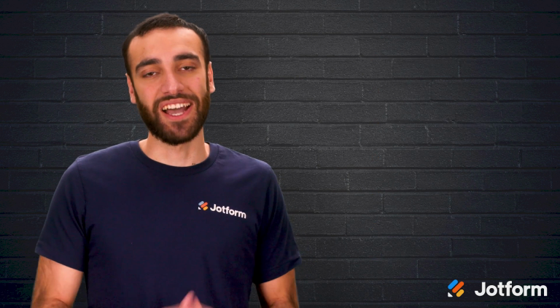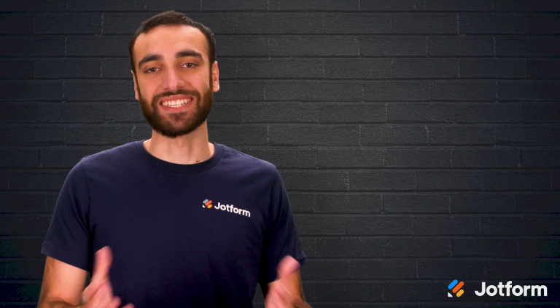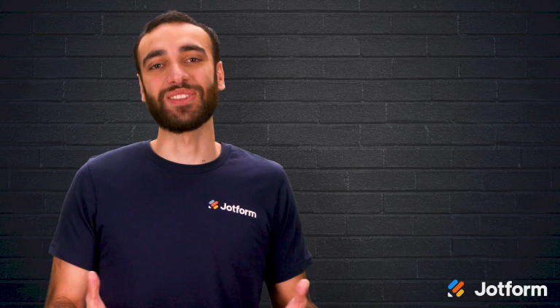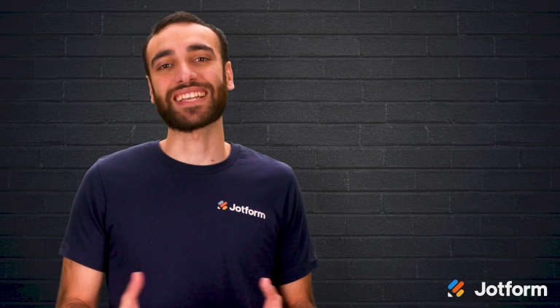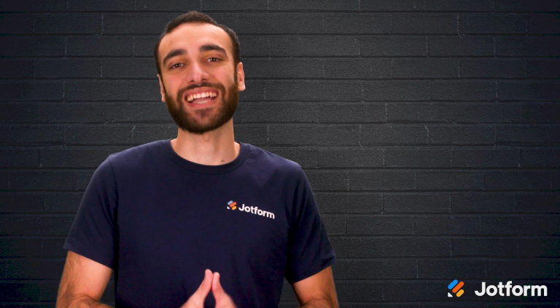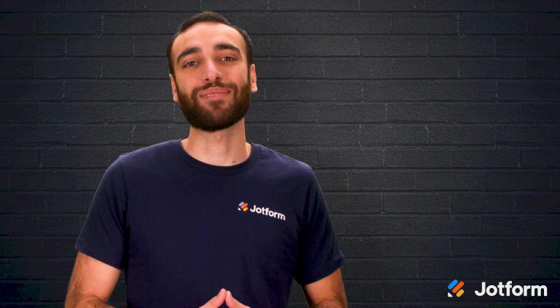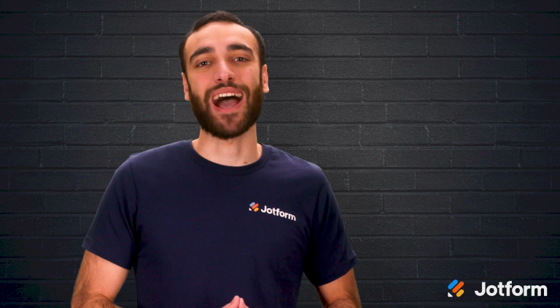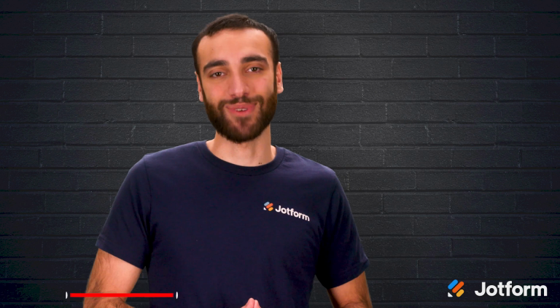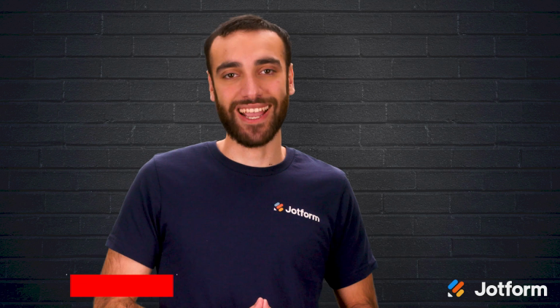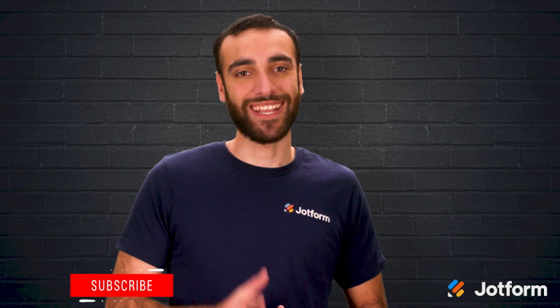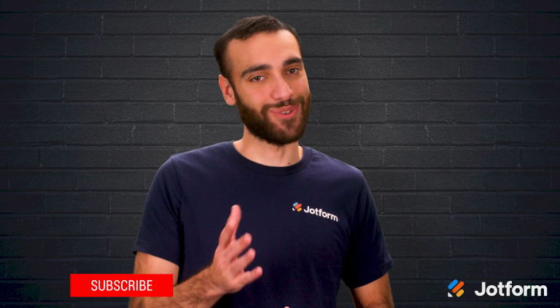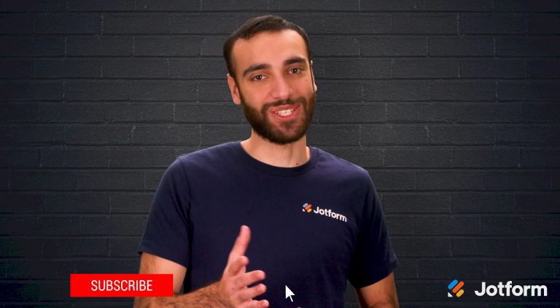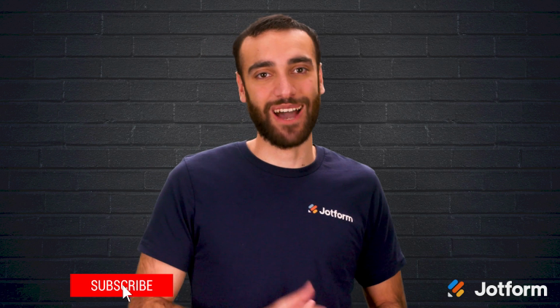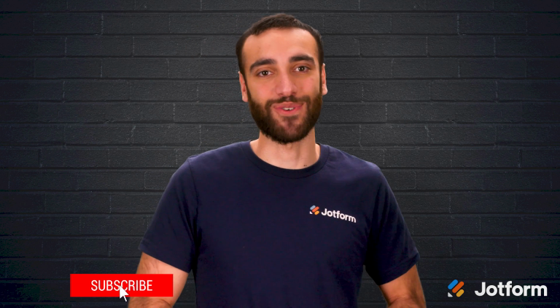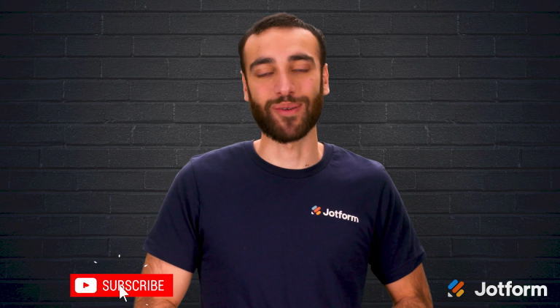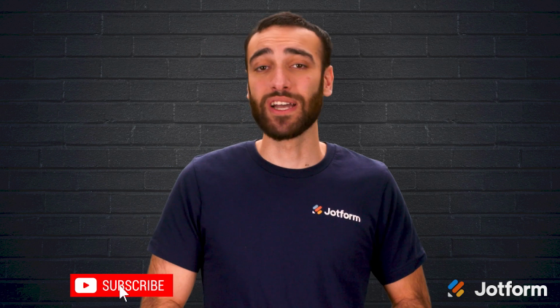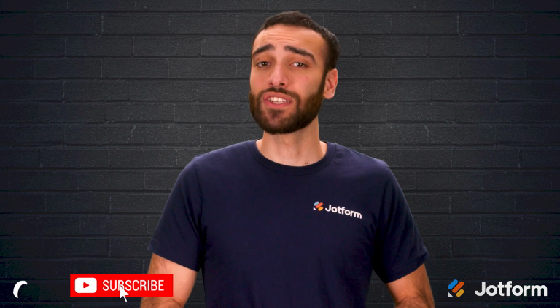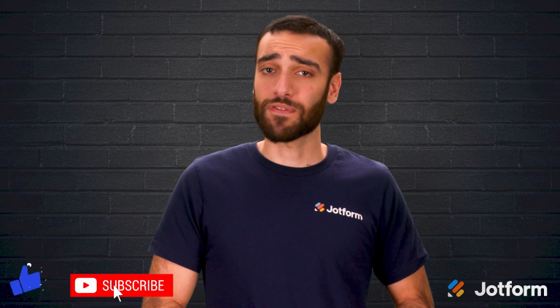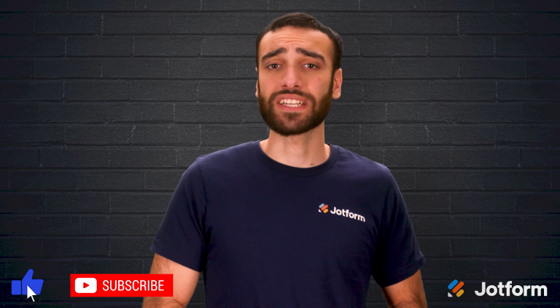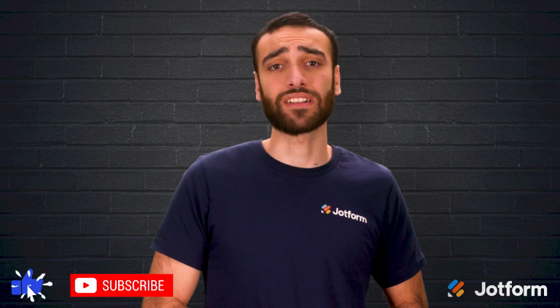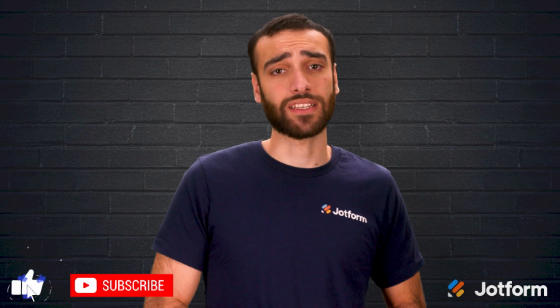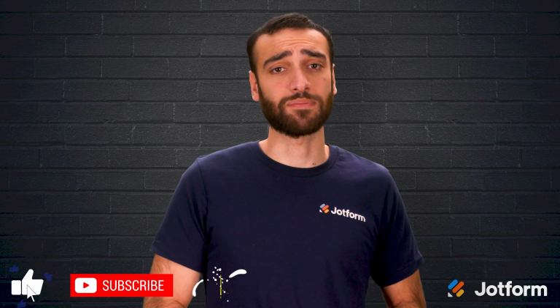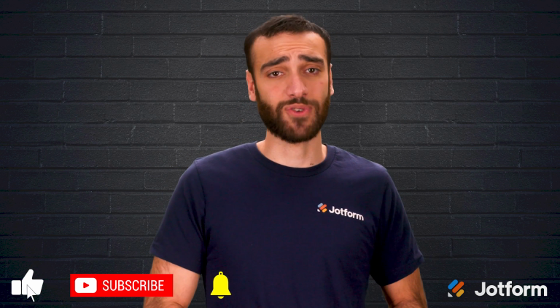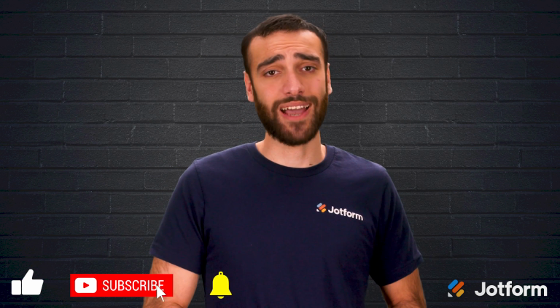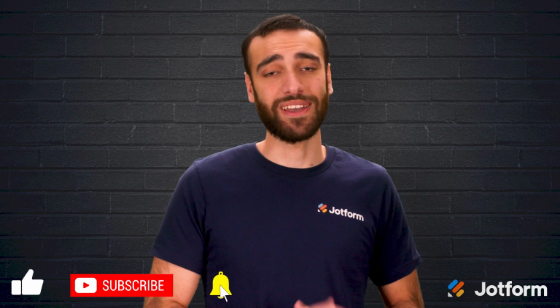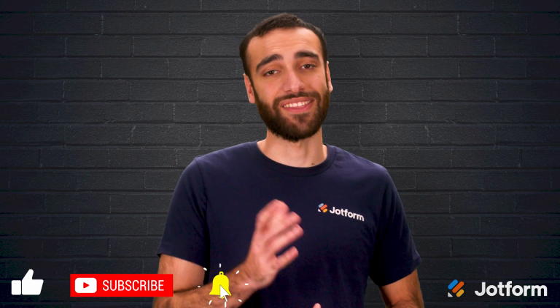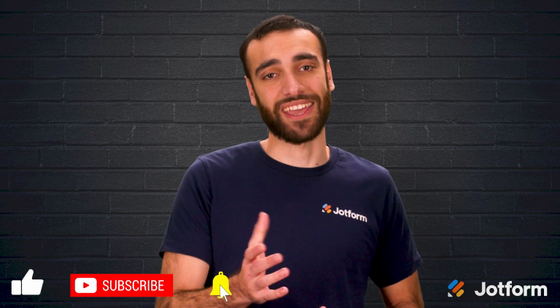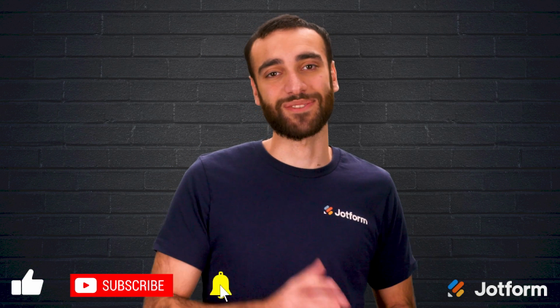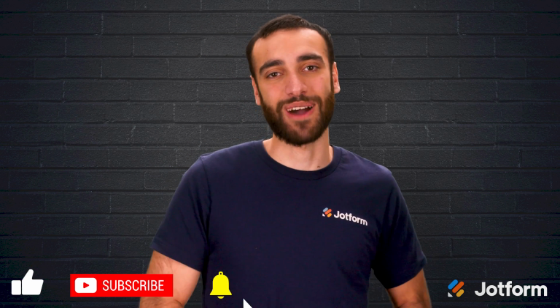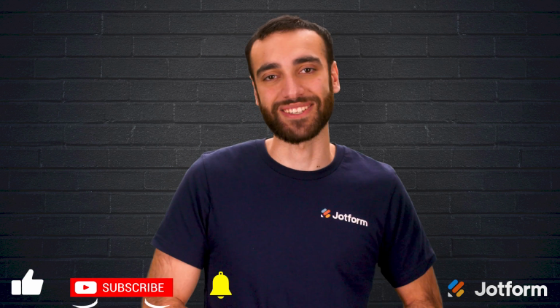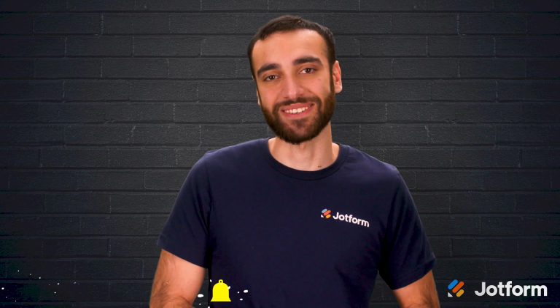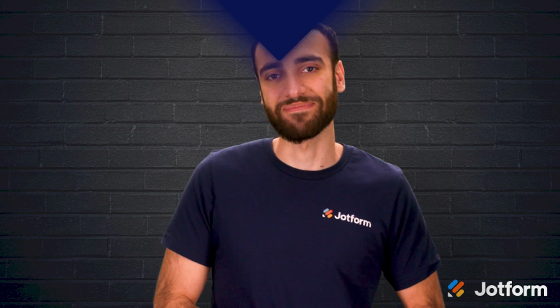Until next time, I'm Raid with JotForm. Don't forget to click subscribe, and thanks for watching!